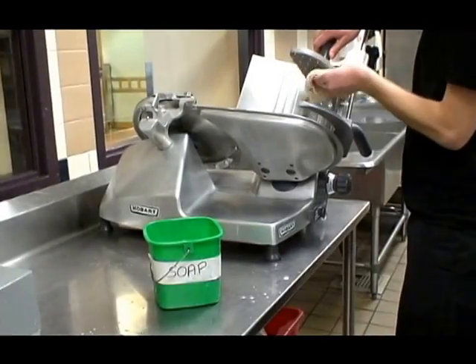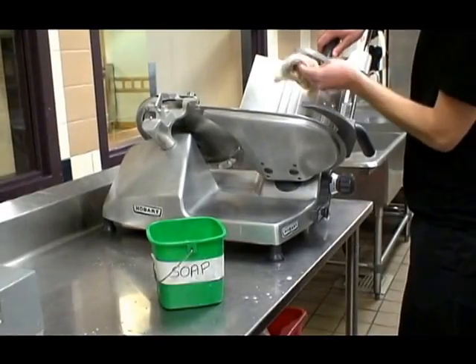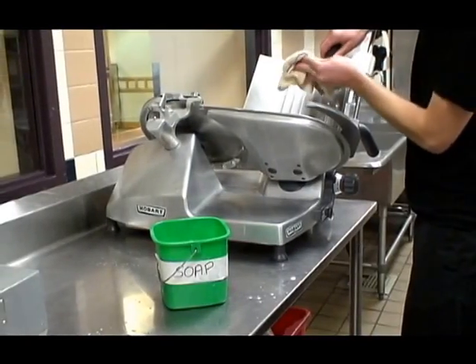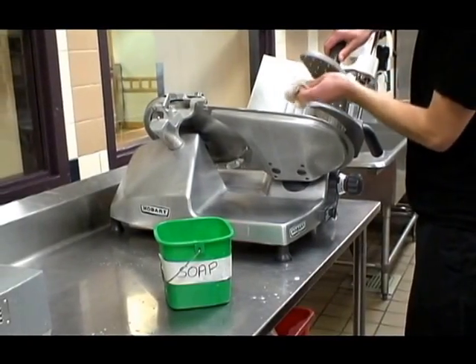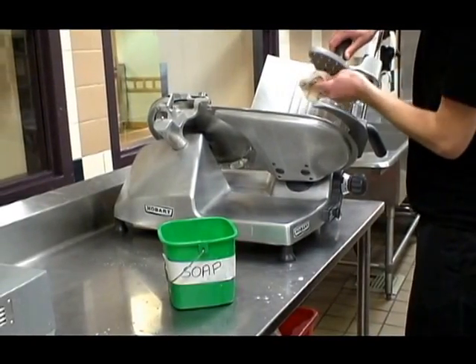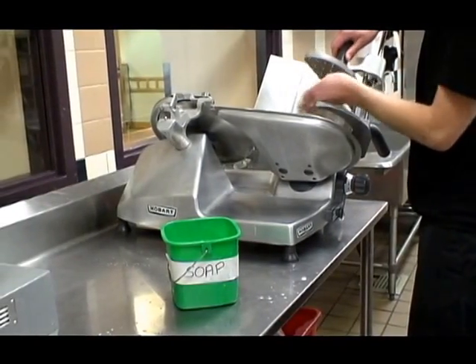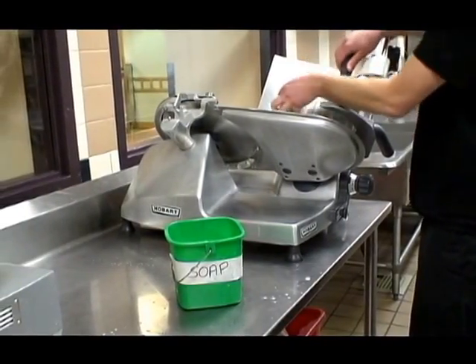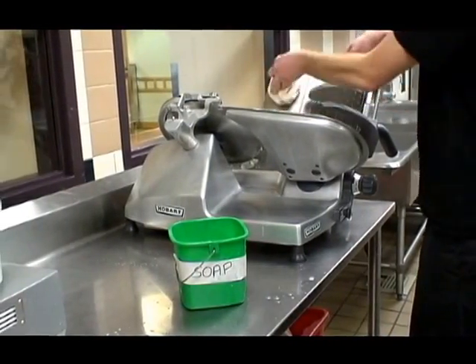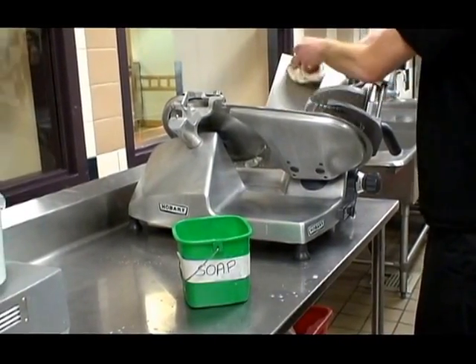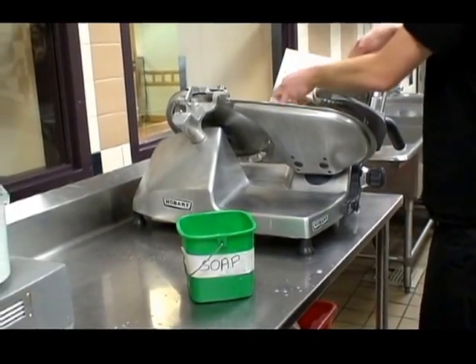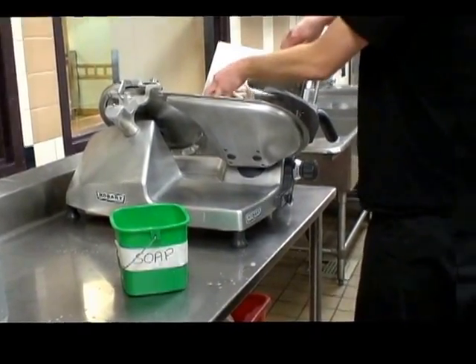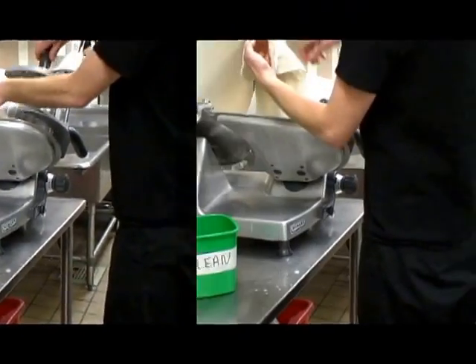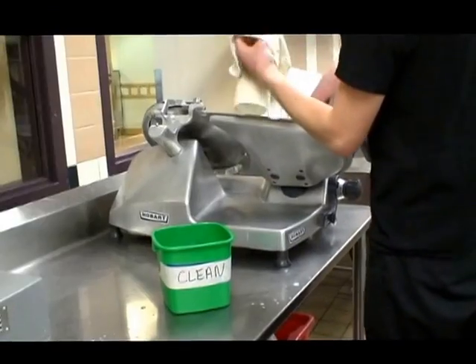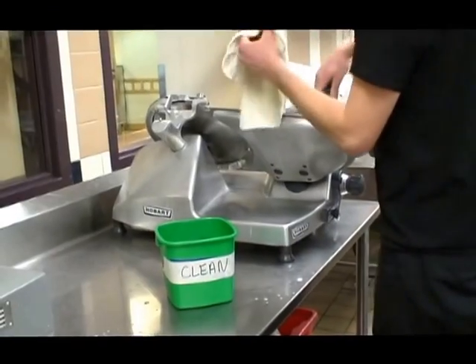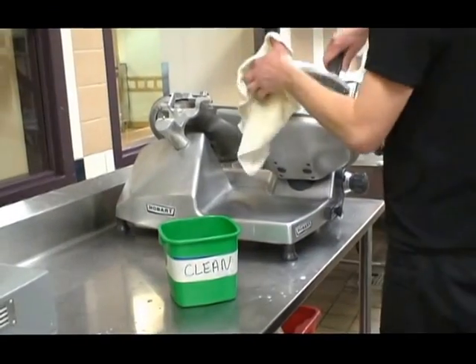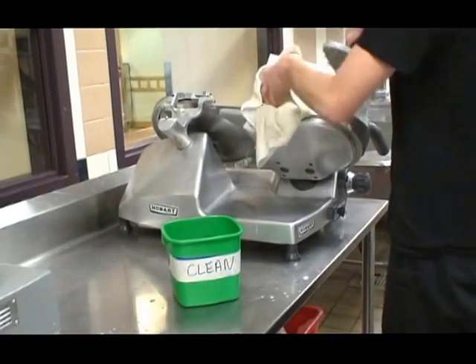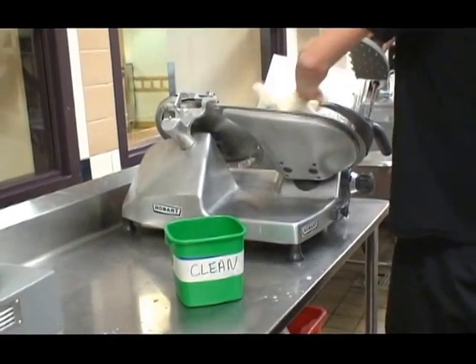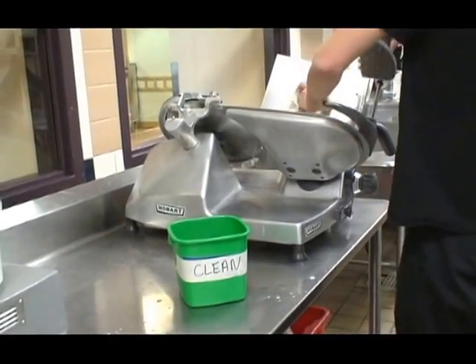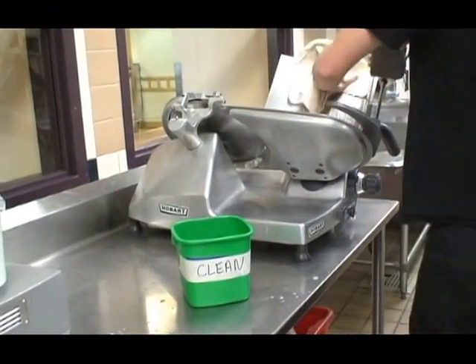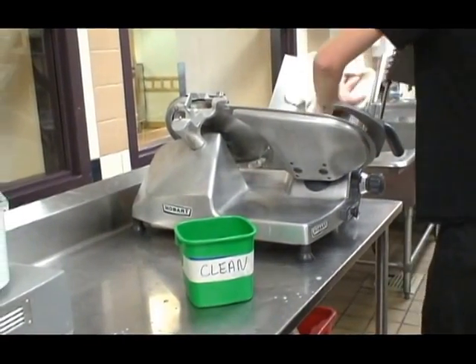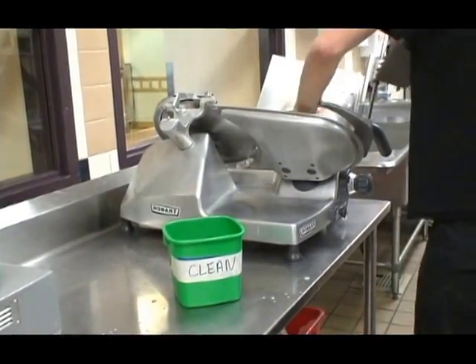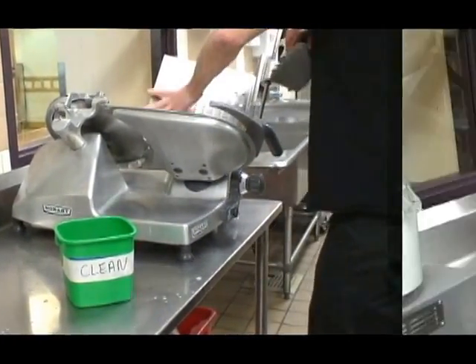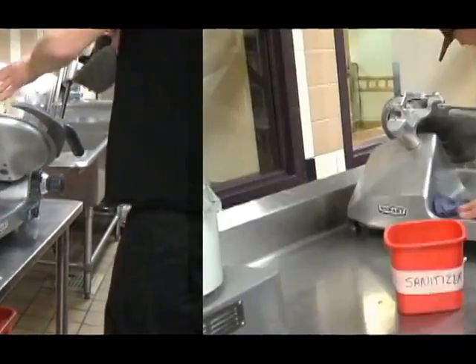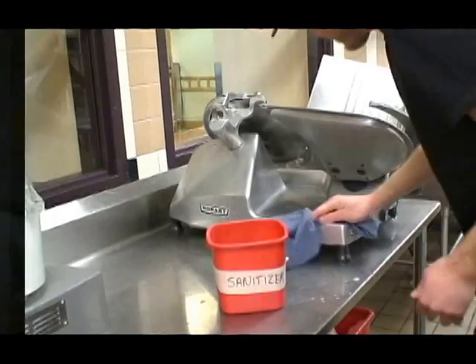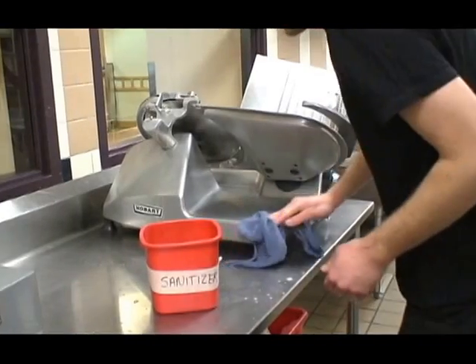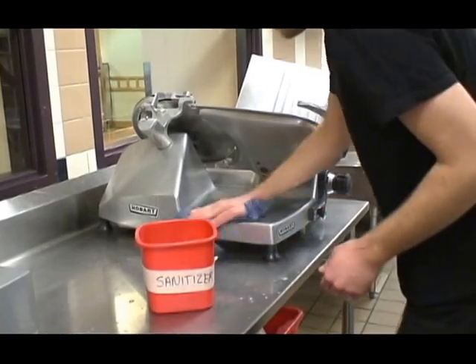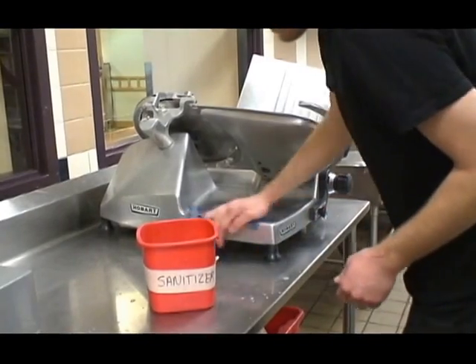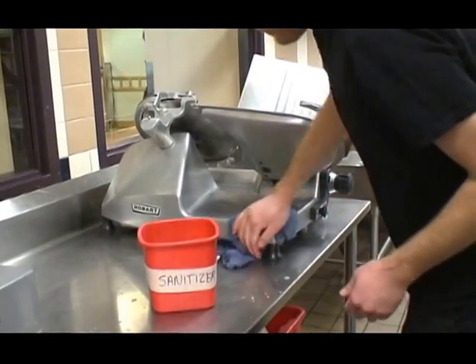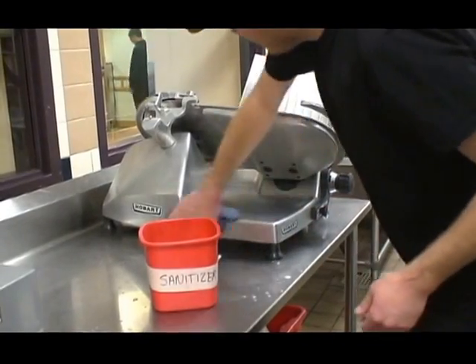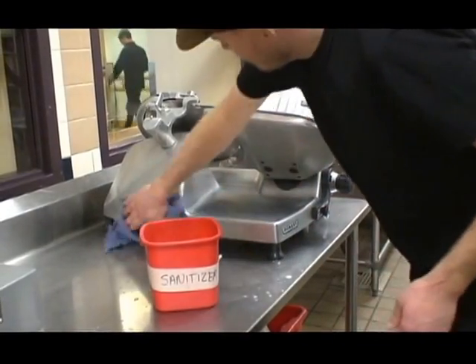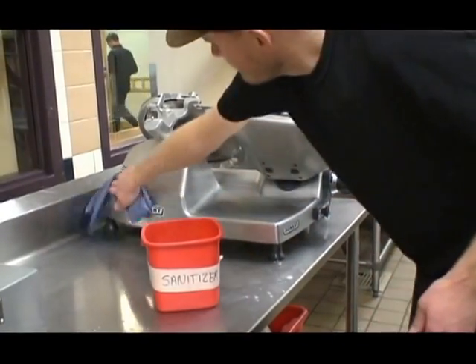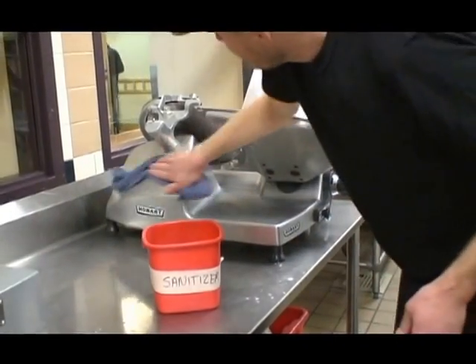When equipment is larger than the basins of the three compartment sink, in-place cleaning and sanitizing is required.